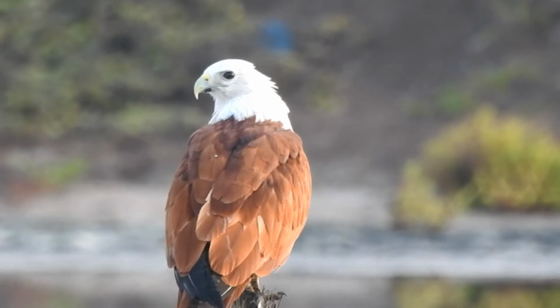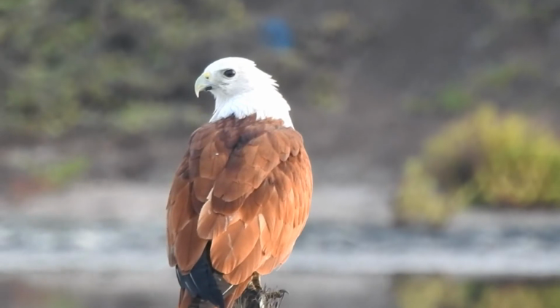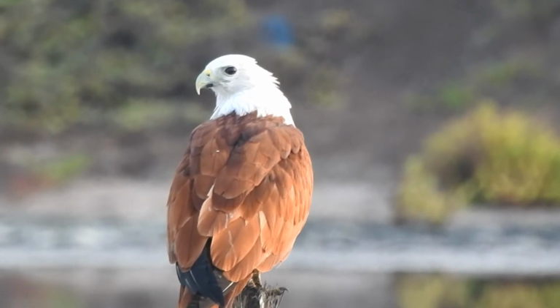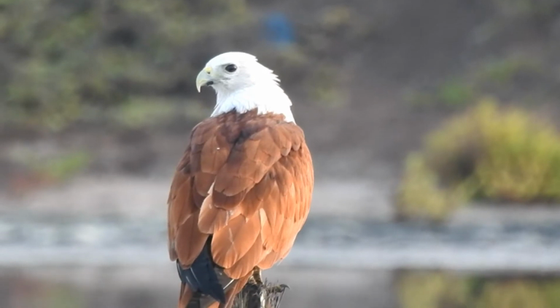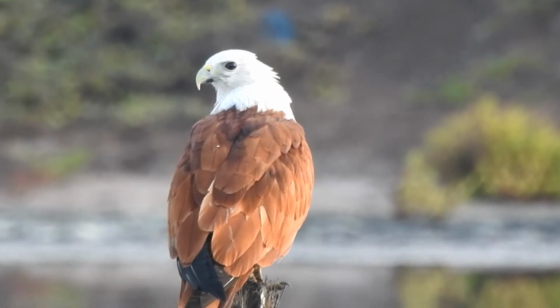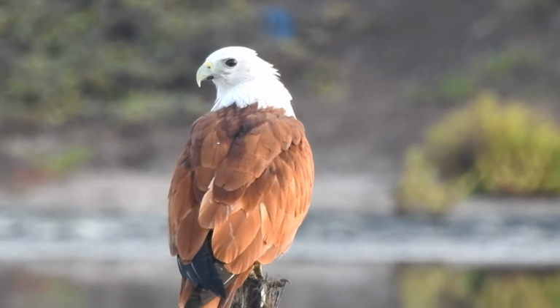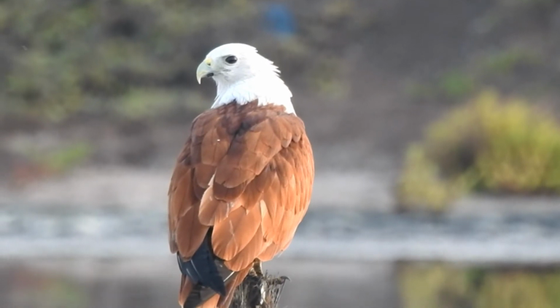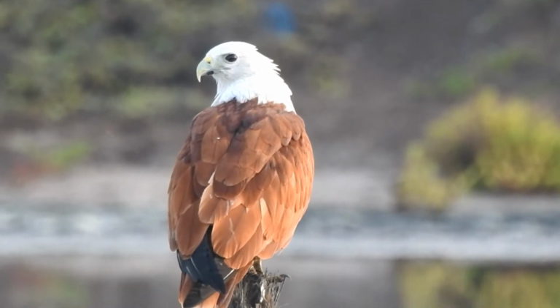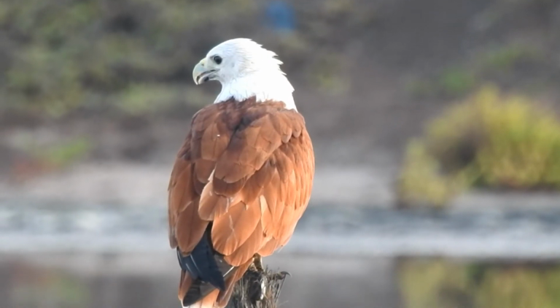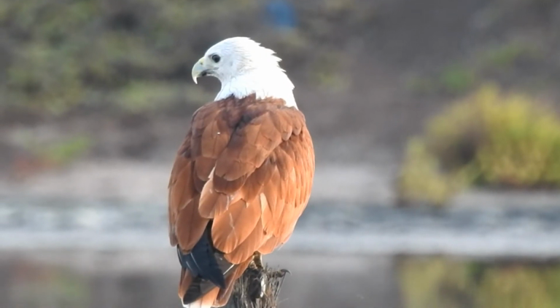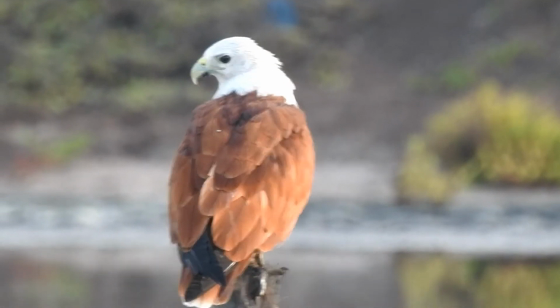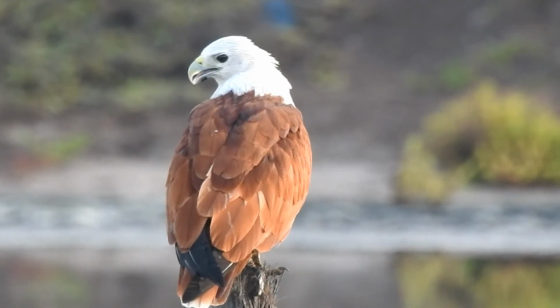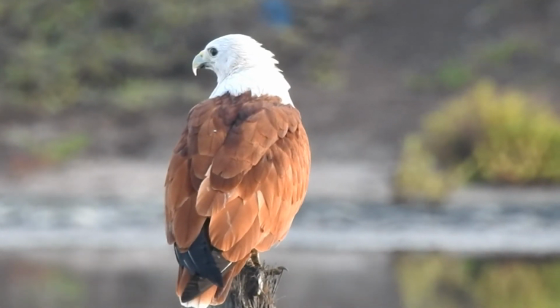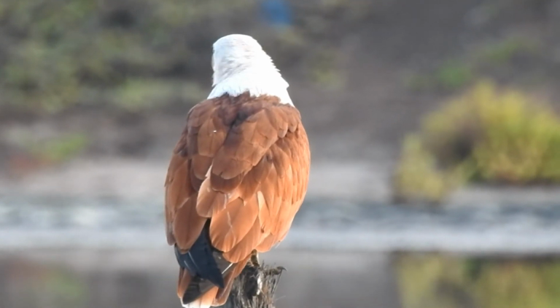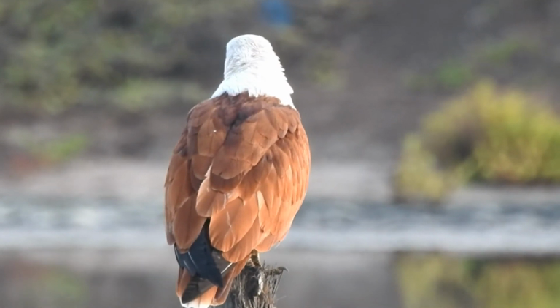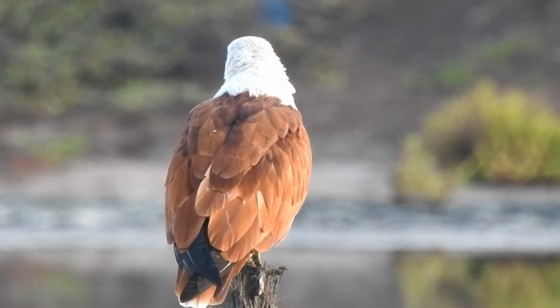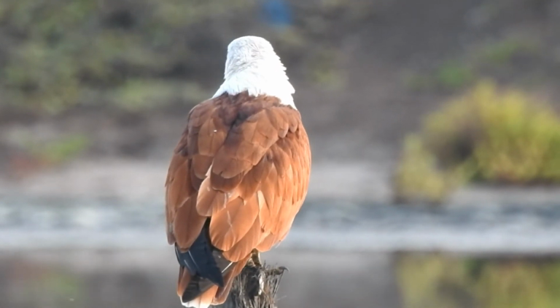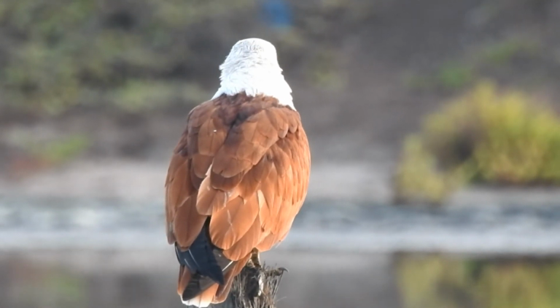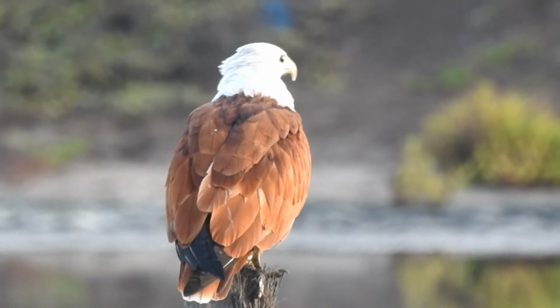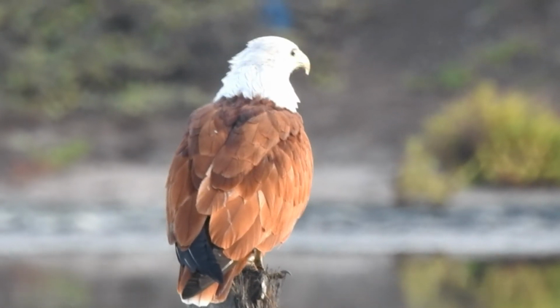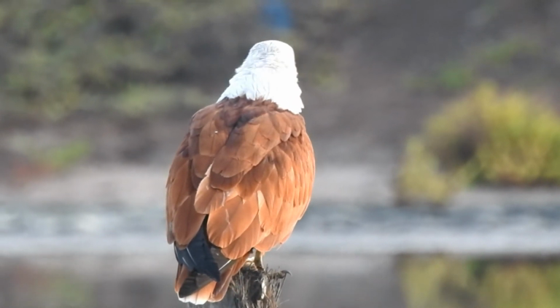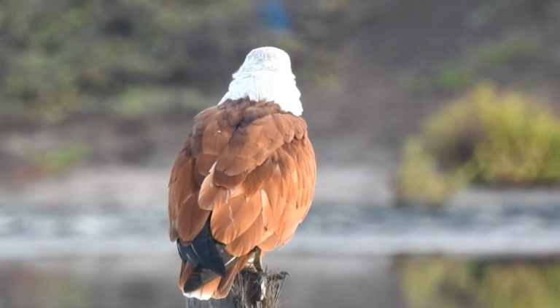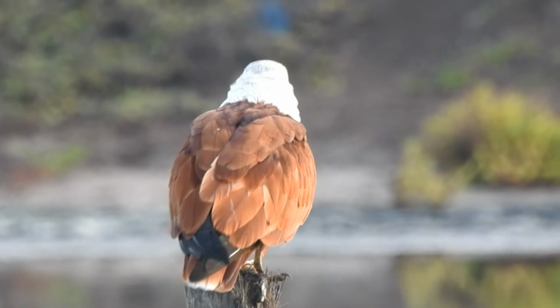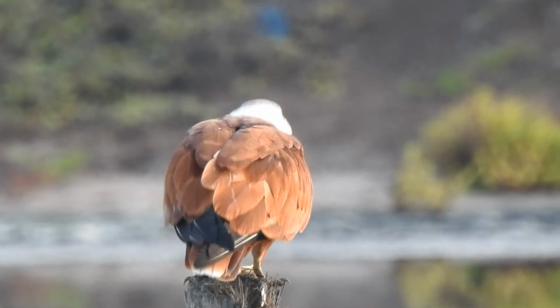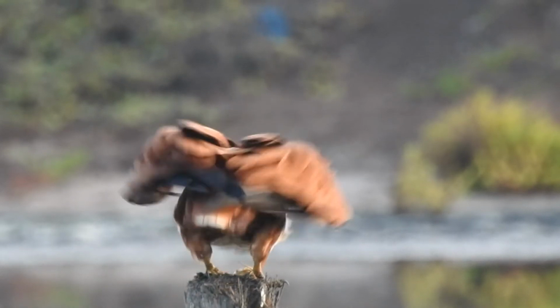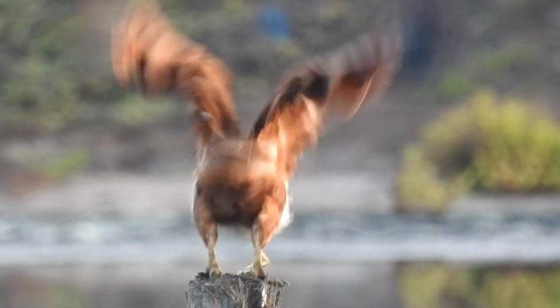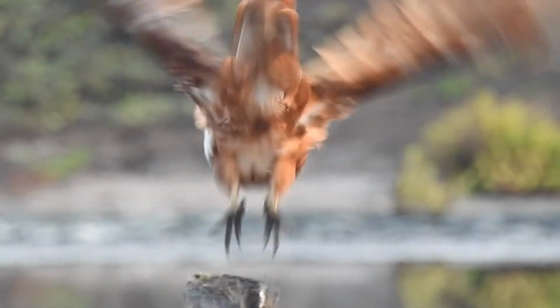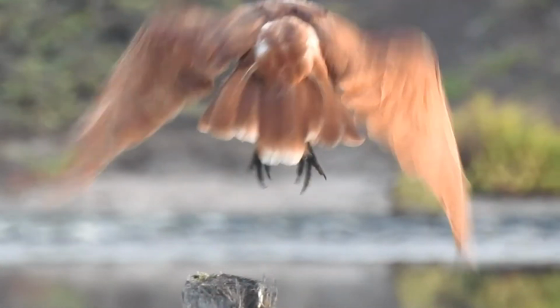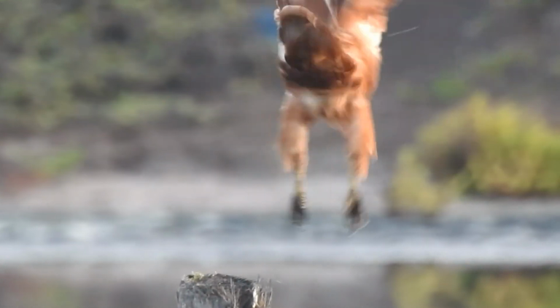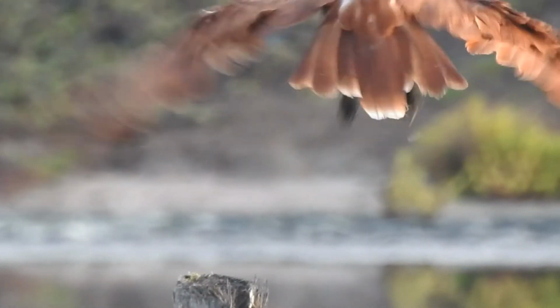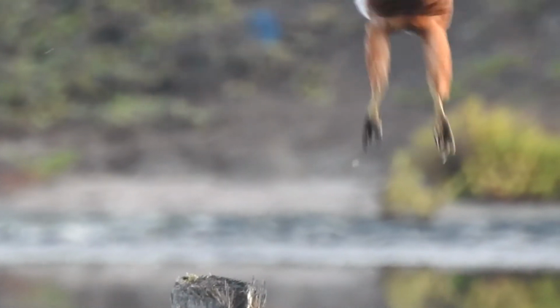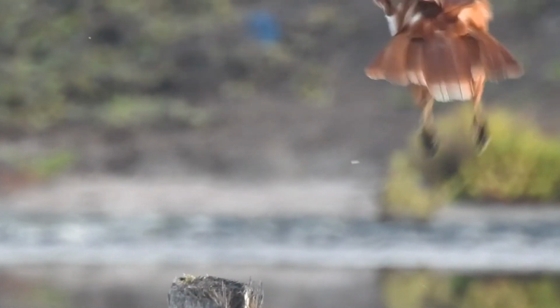Both the parents feed the young. They are formerly known as the red-backed sea eagle.